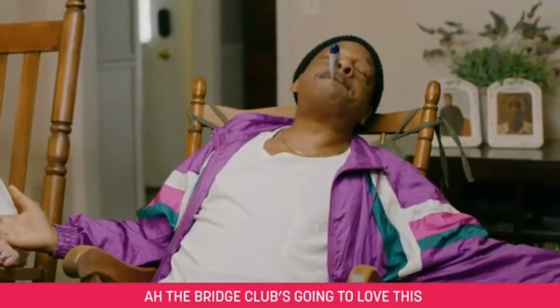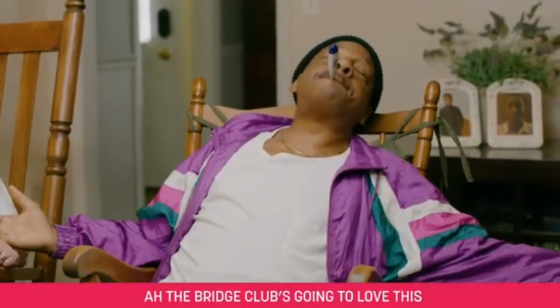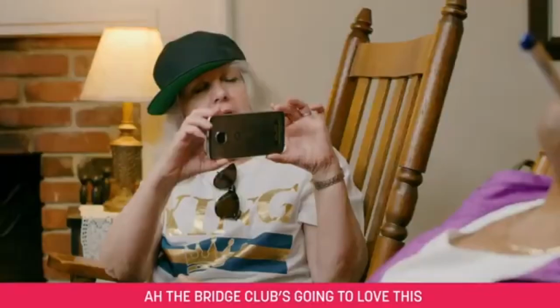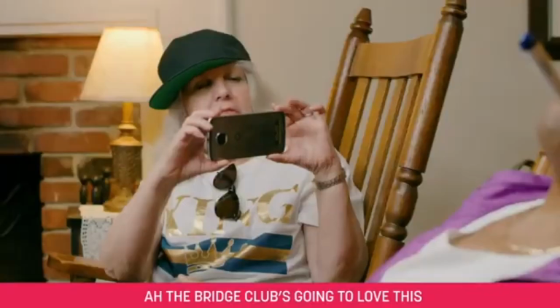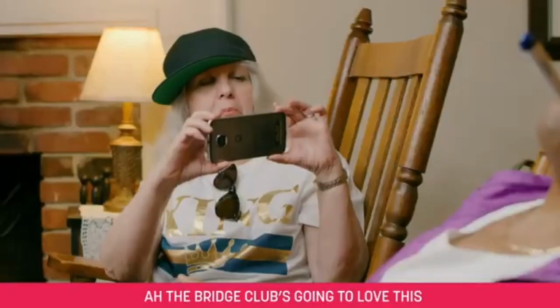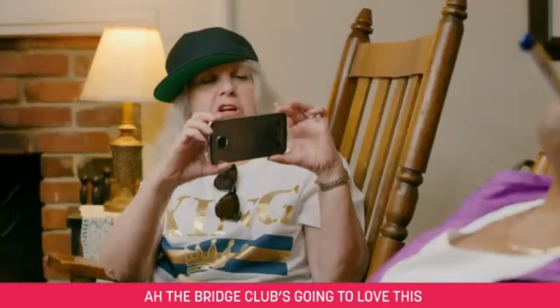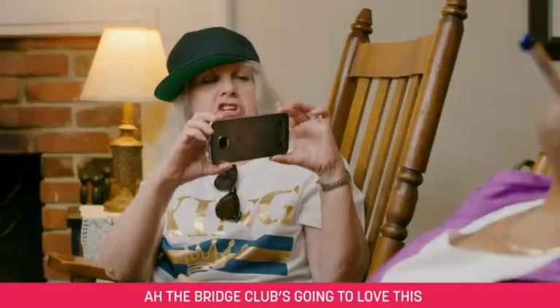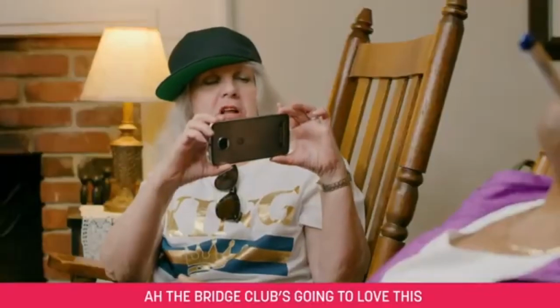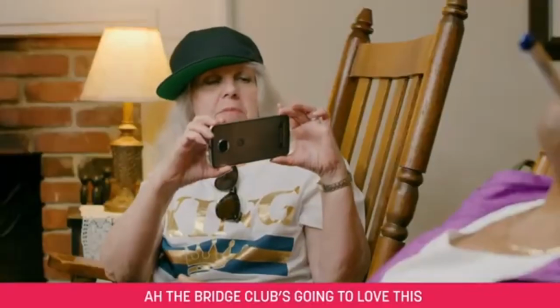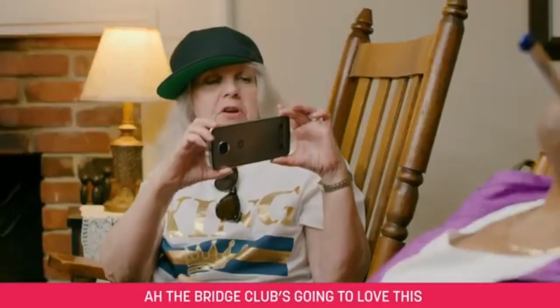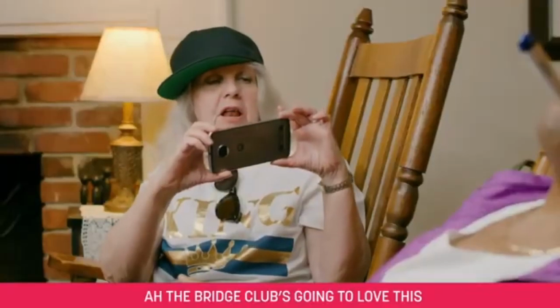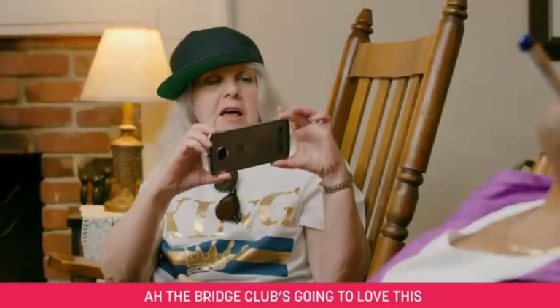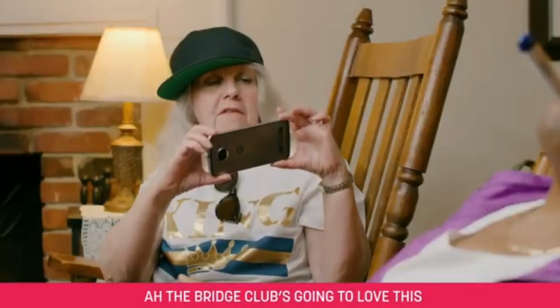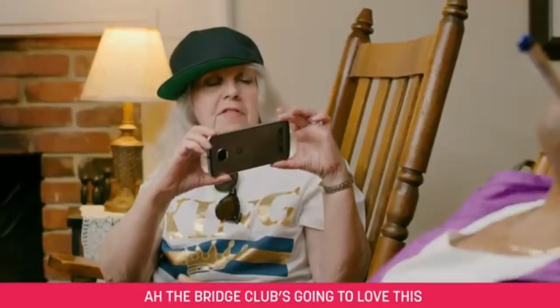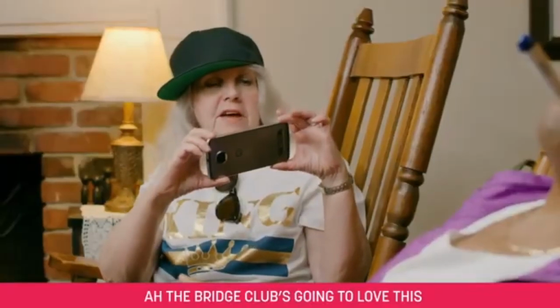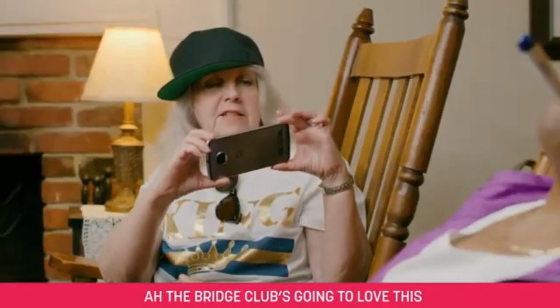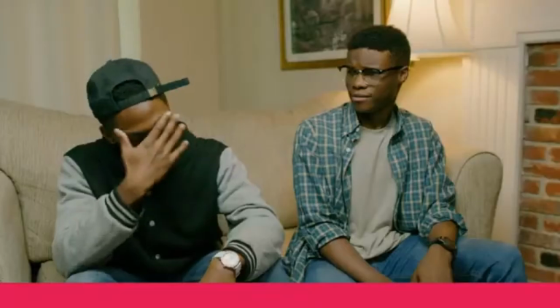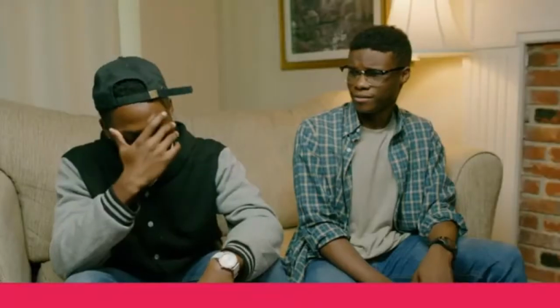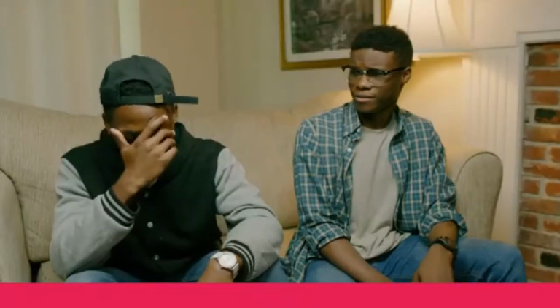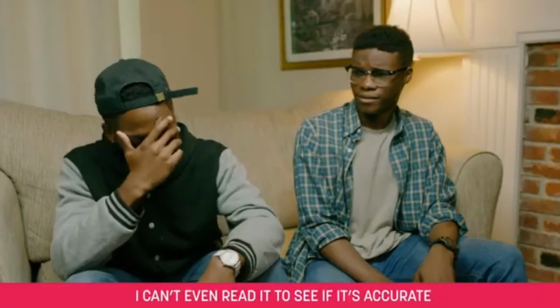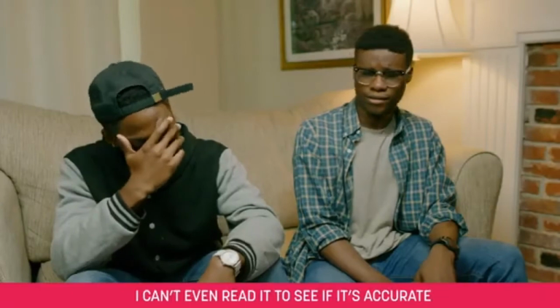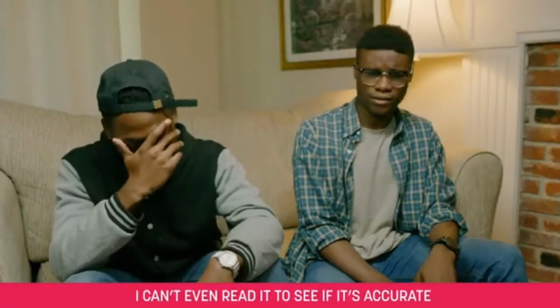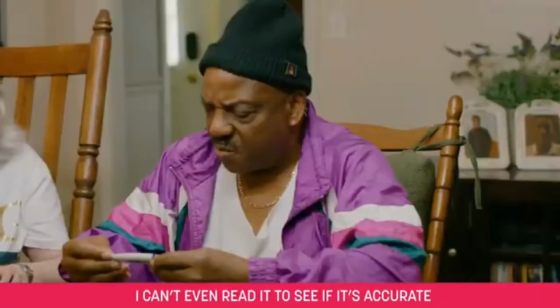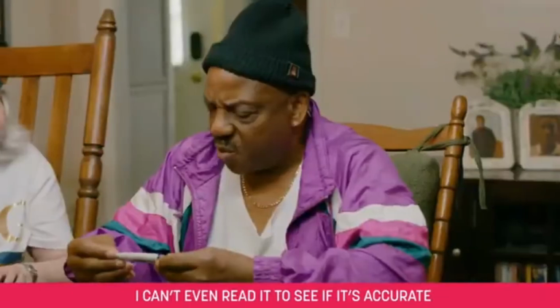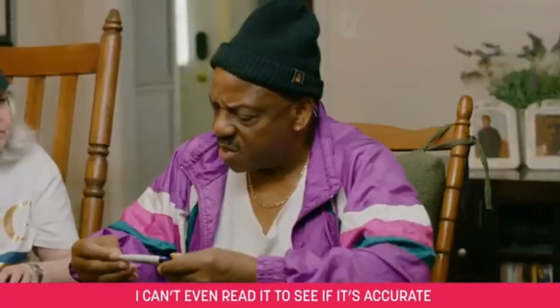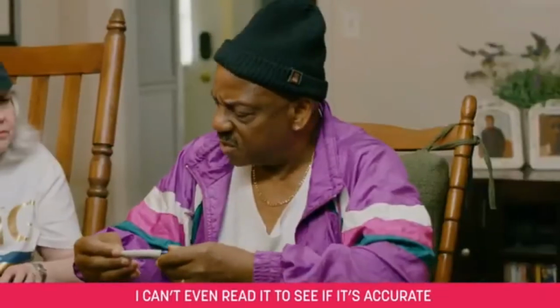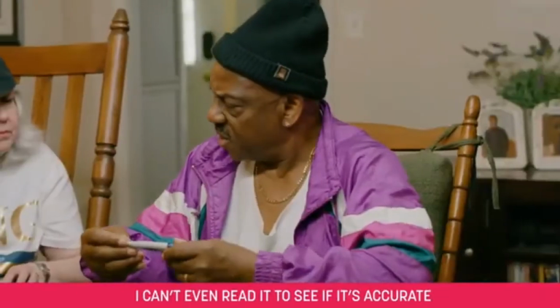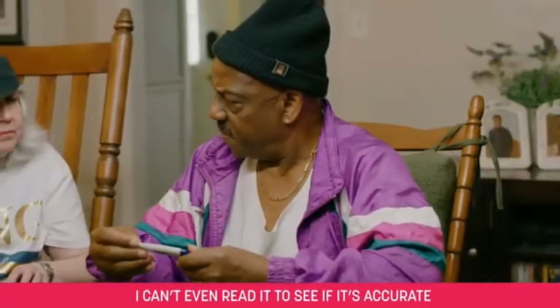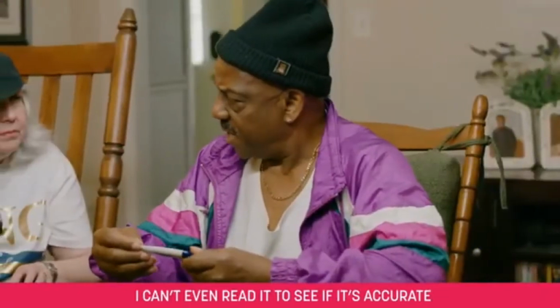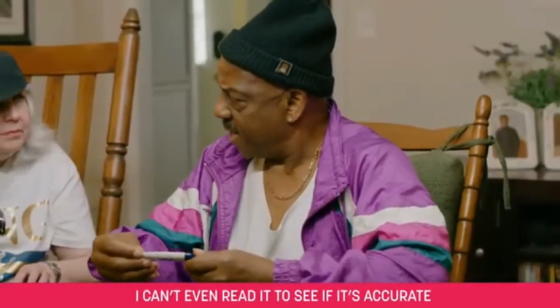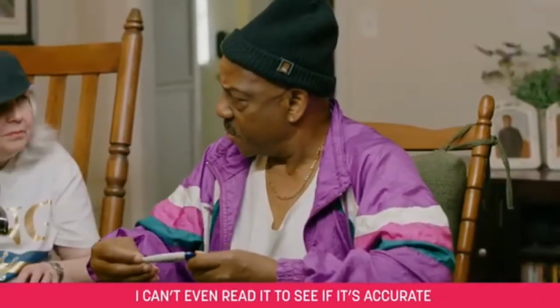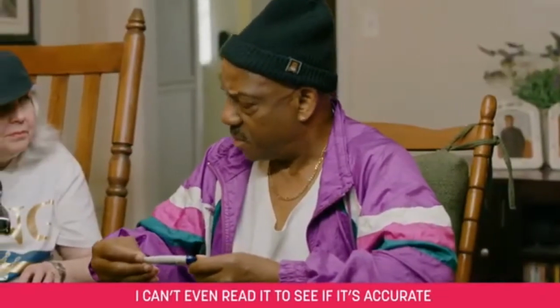The Bridge Club's gonna love this. I can't even read it to see if it's accurate.